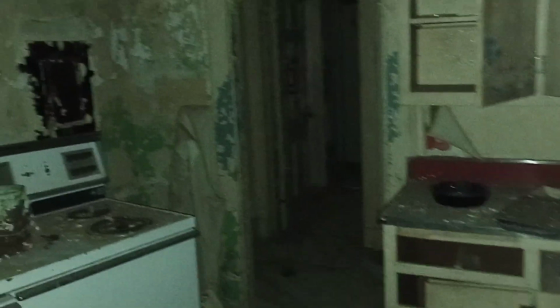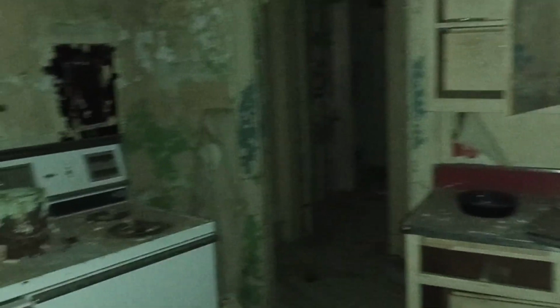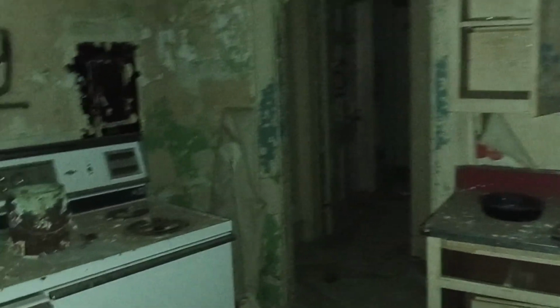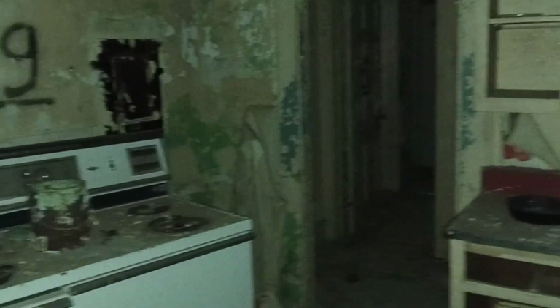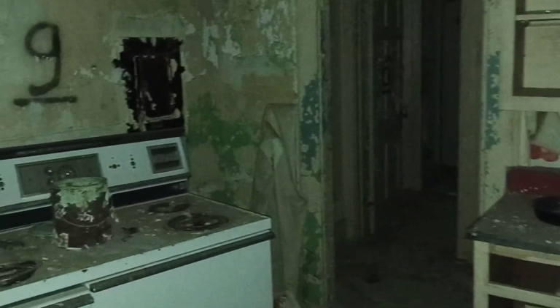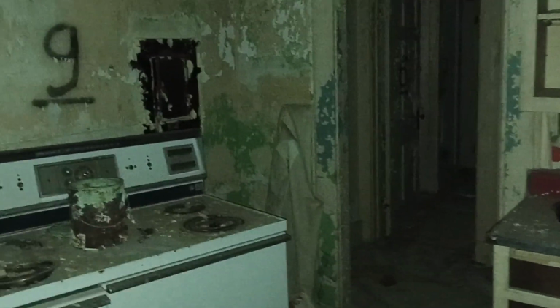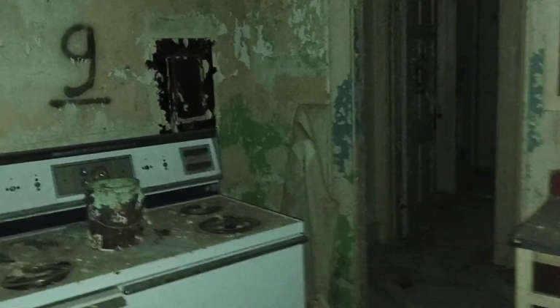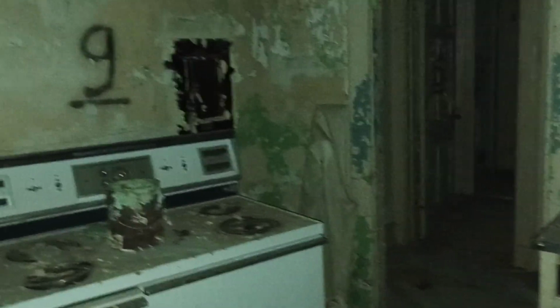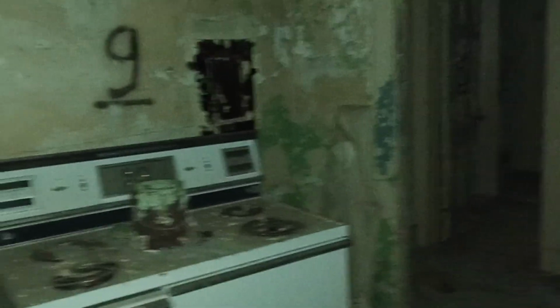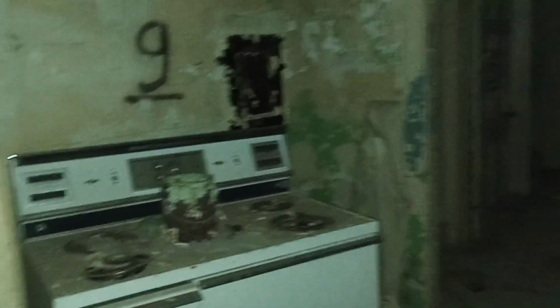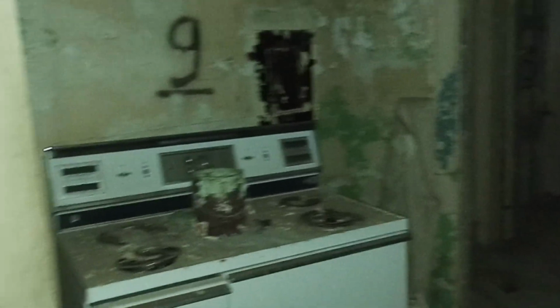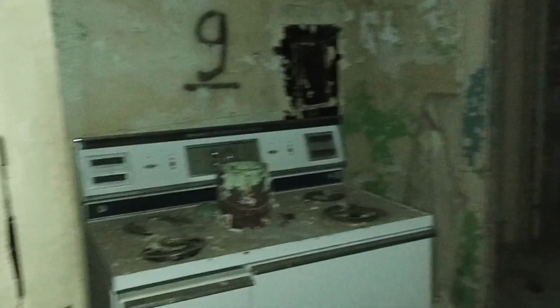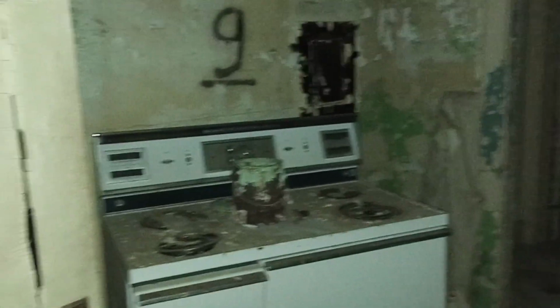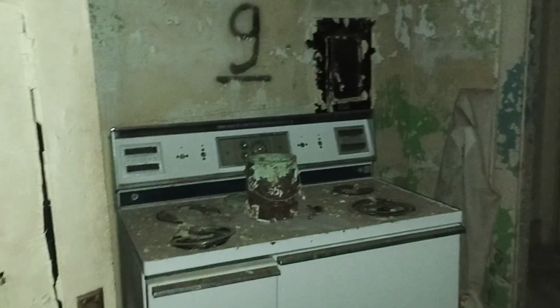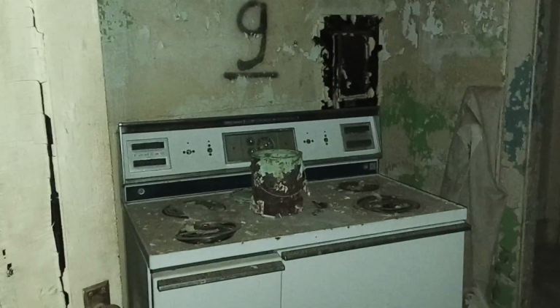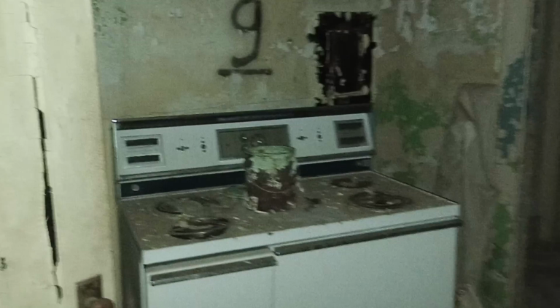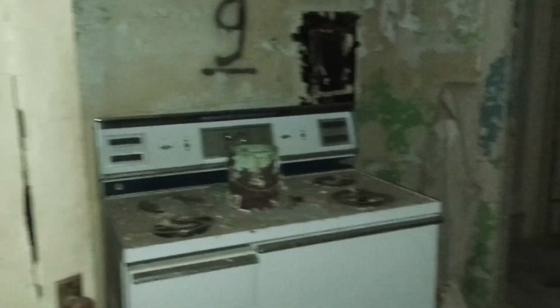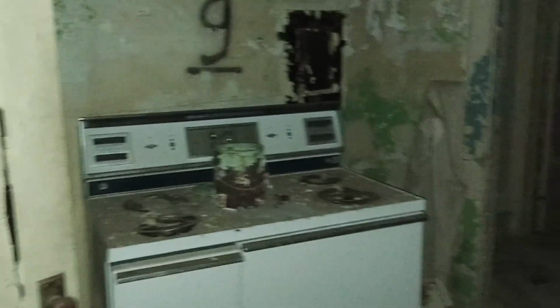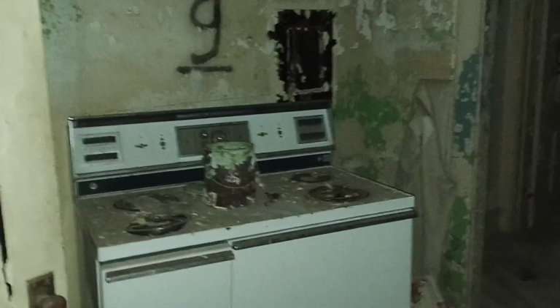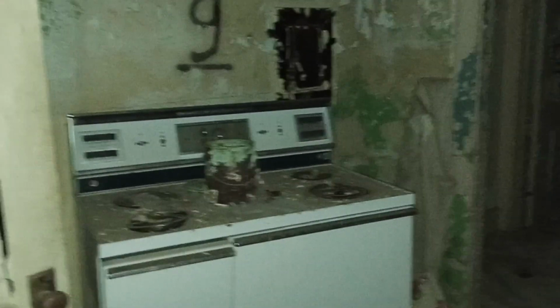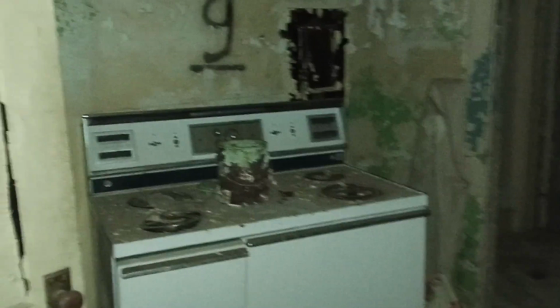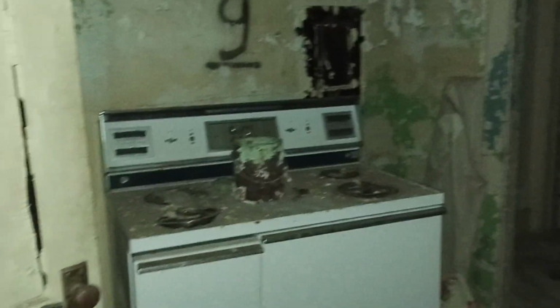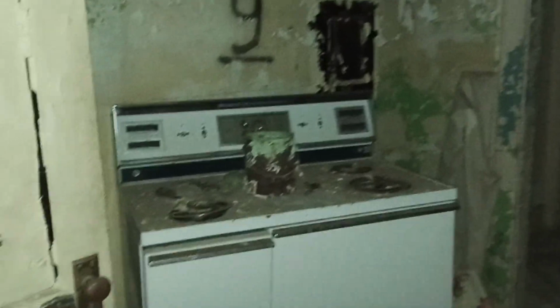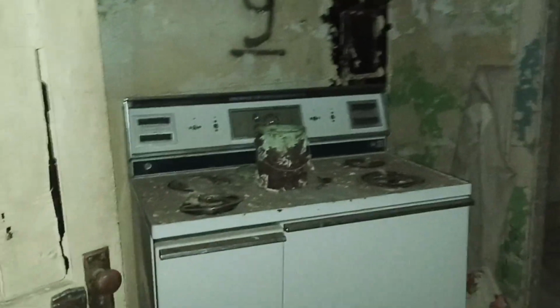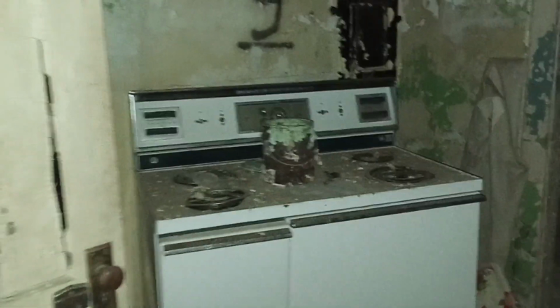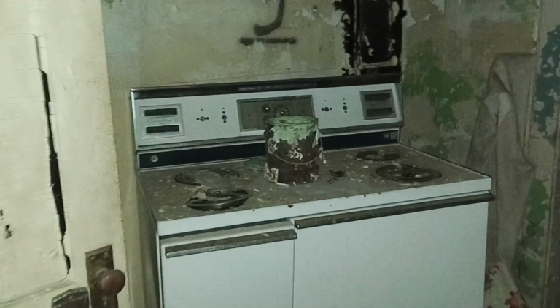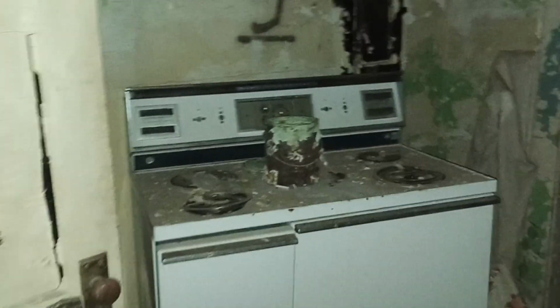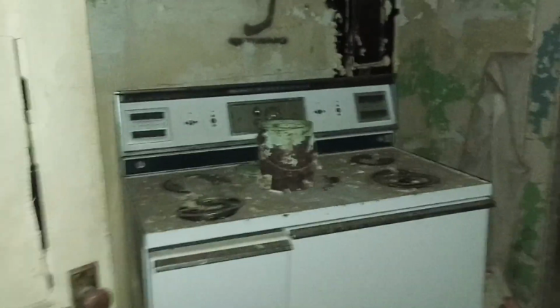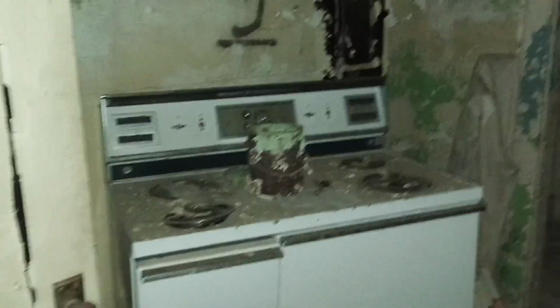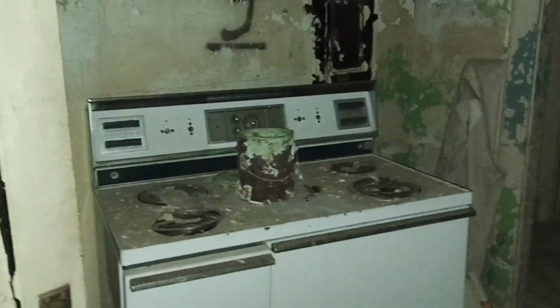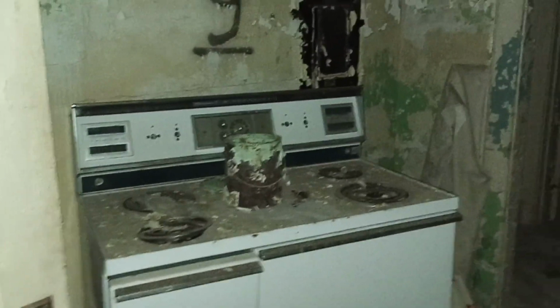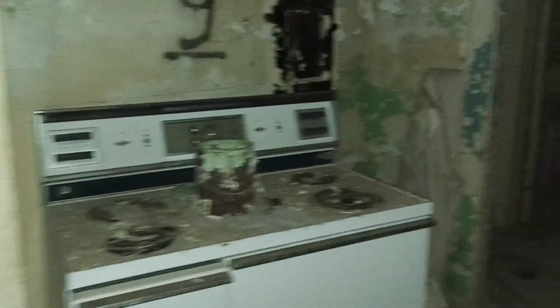Kitchen. Stove. Is the fridge still here?